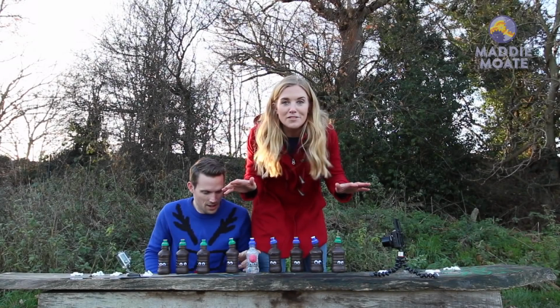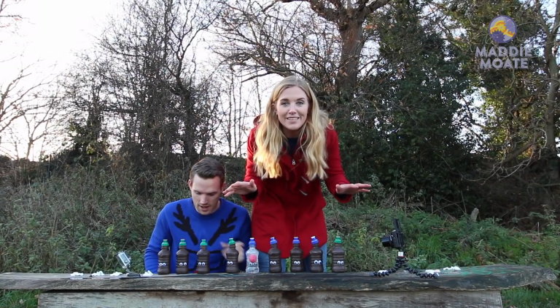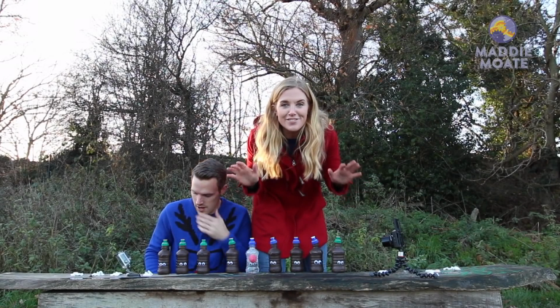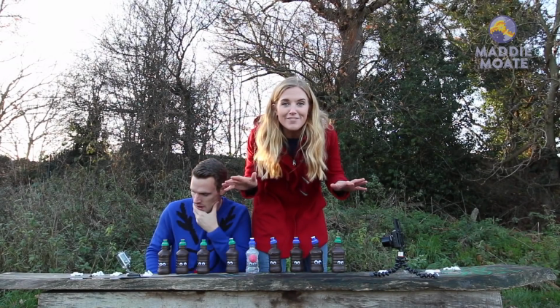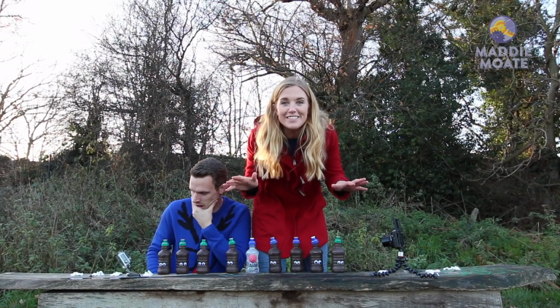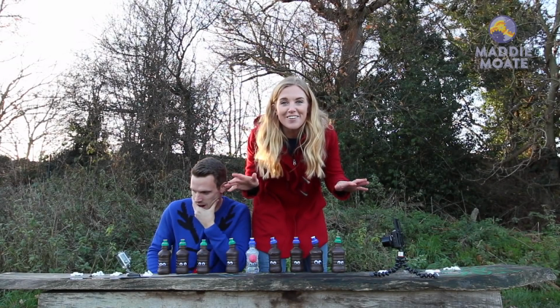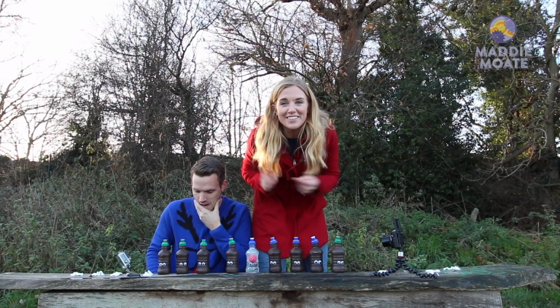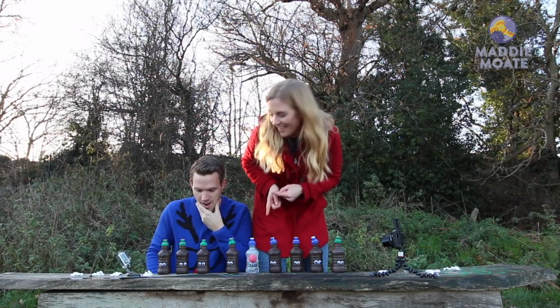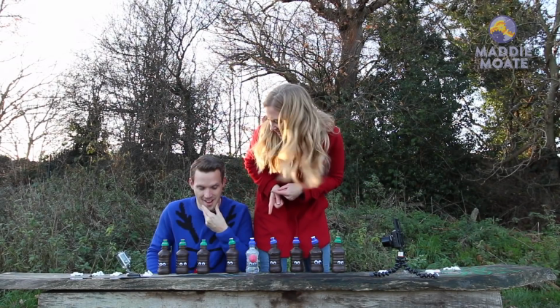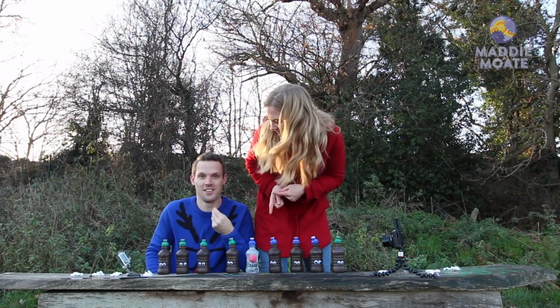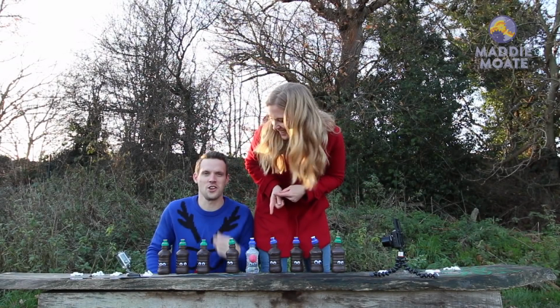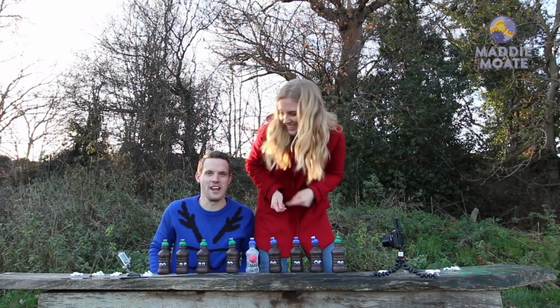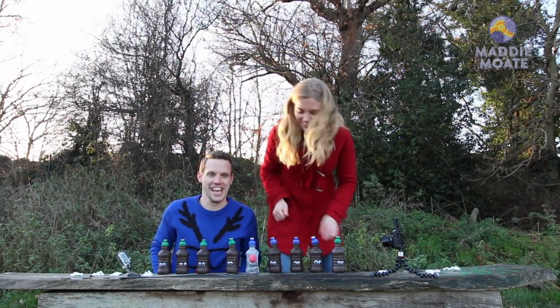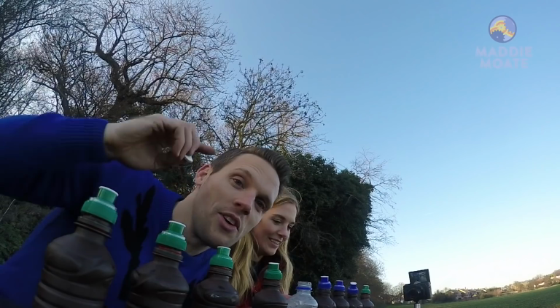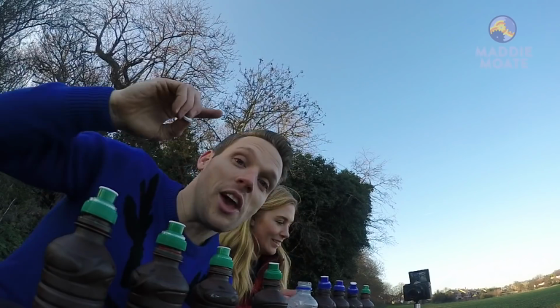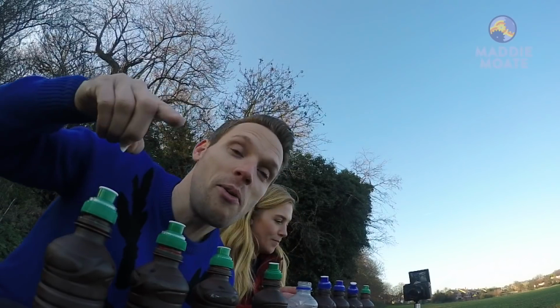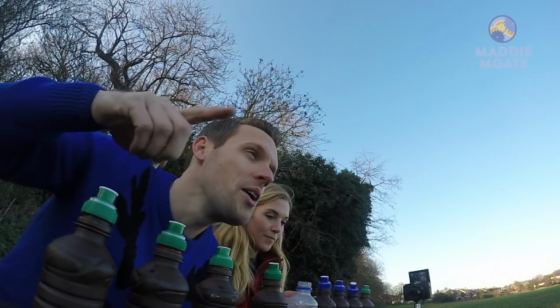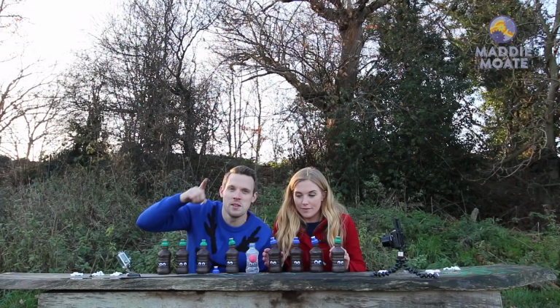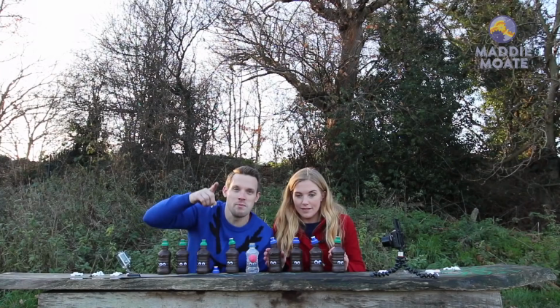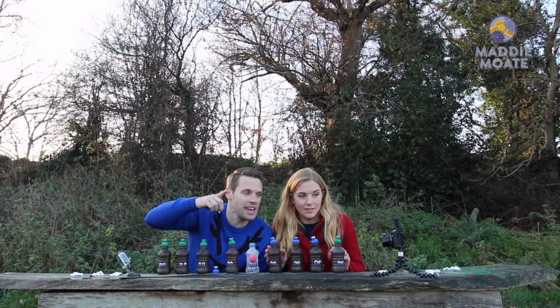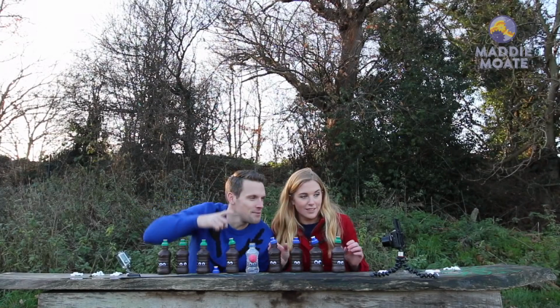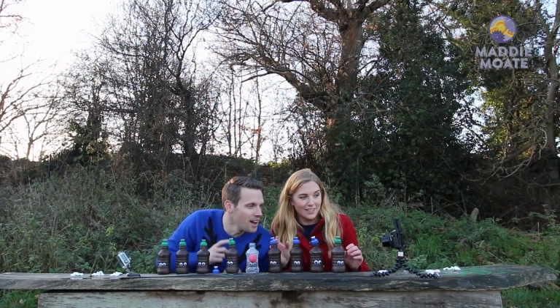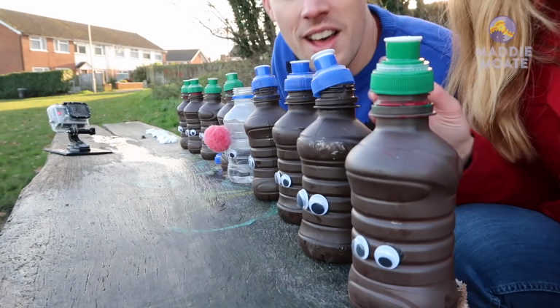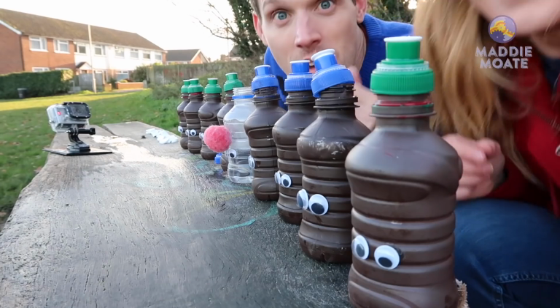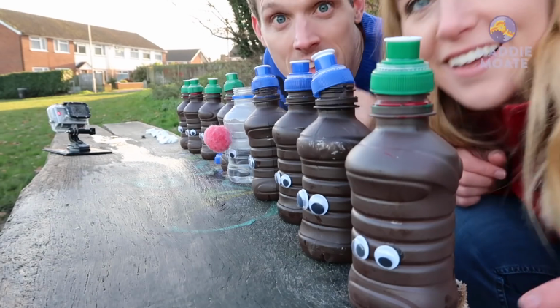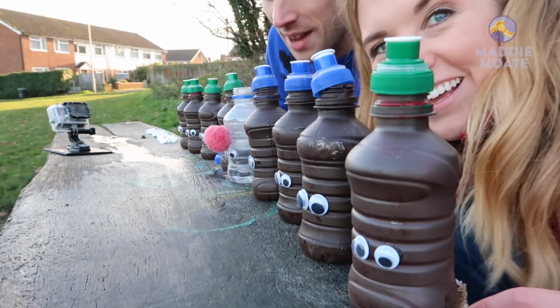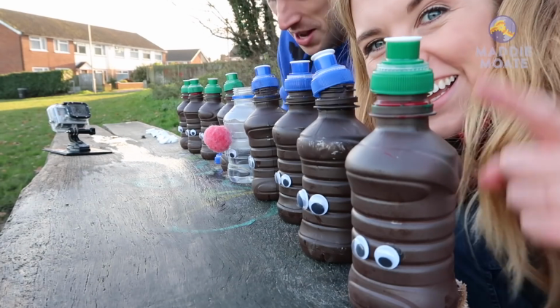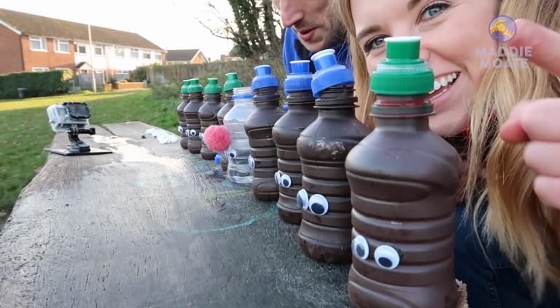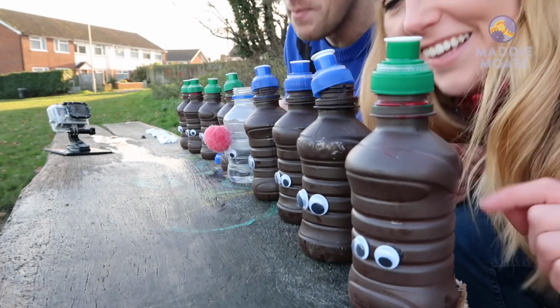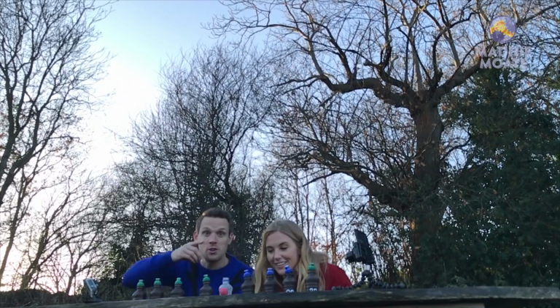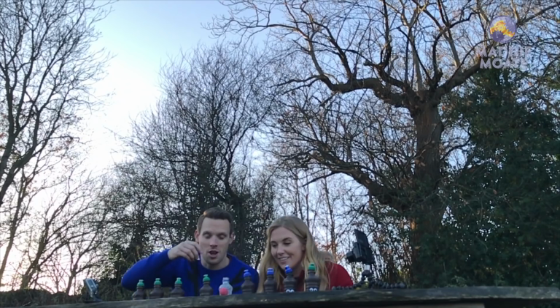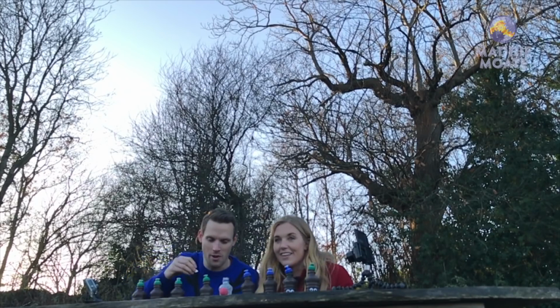We're all set — nine reindeer rockets! Greg, you ready? So ready. We've got a GoPro, we've got the main camera, we've got this camera, we've got a slow-mo.